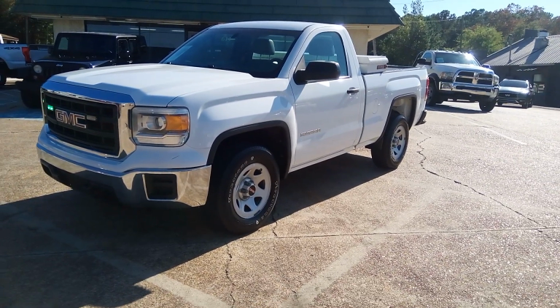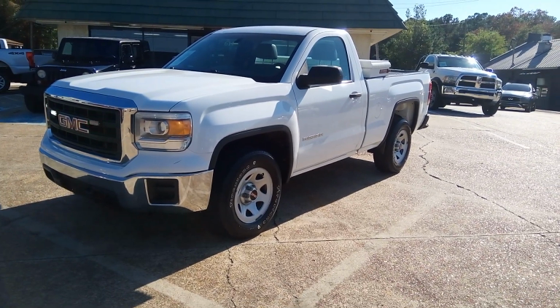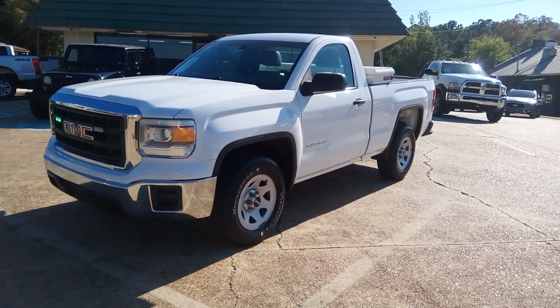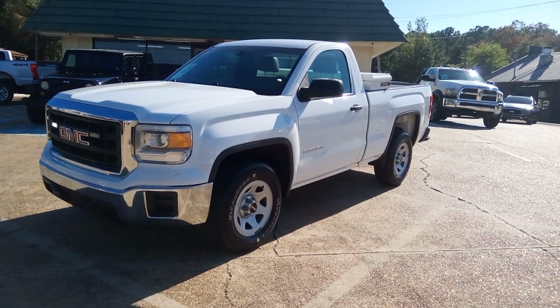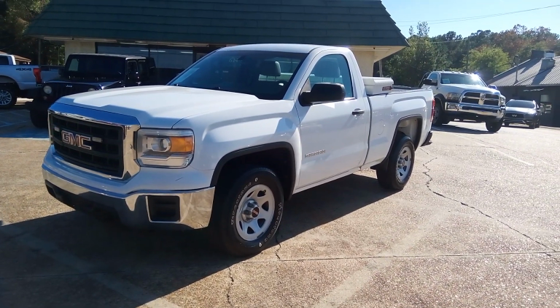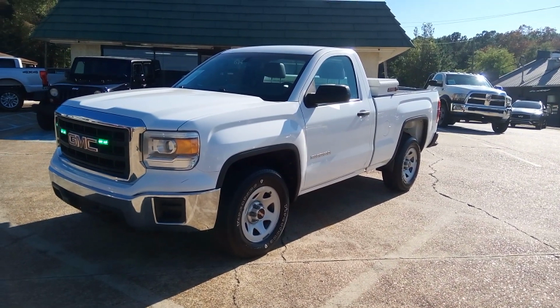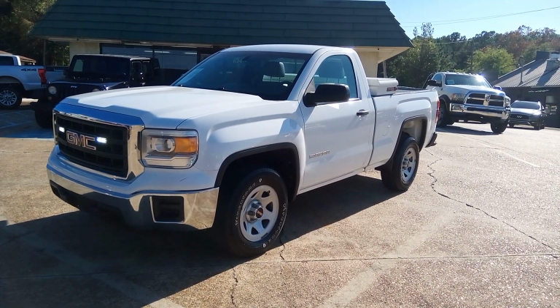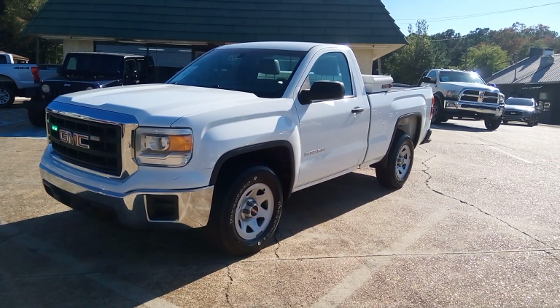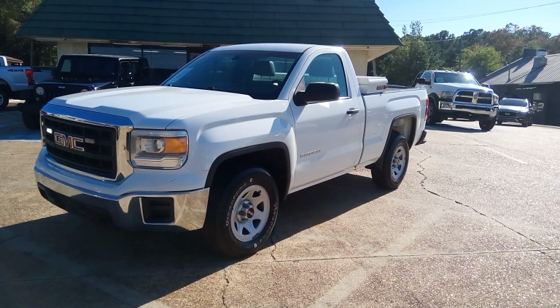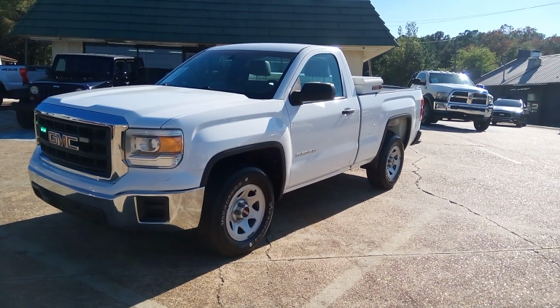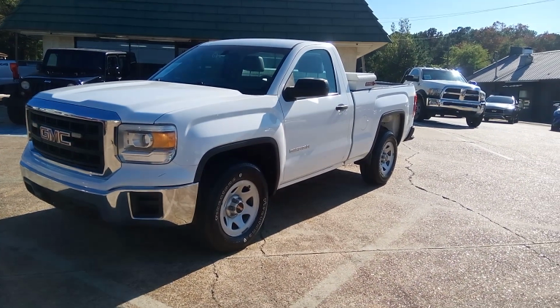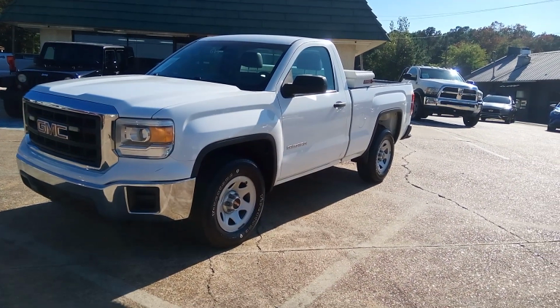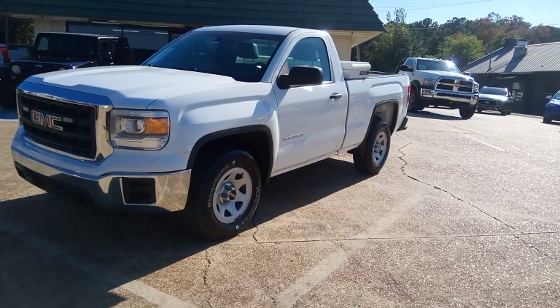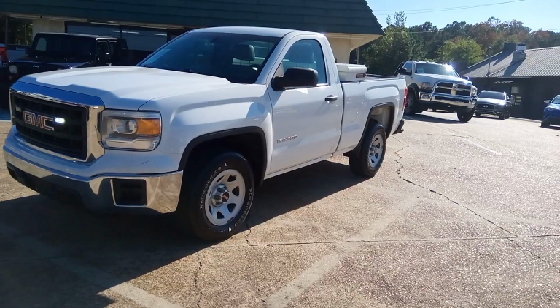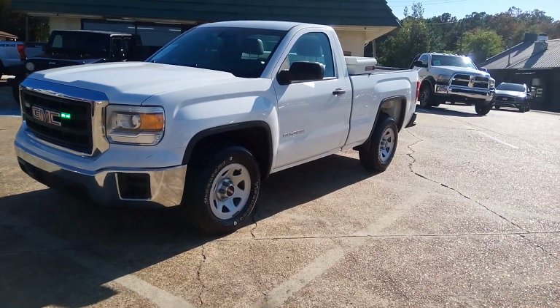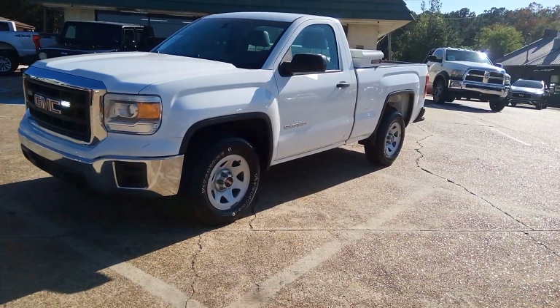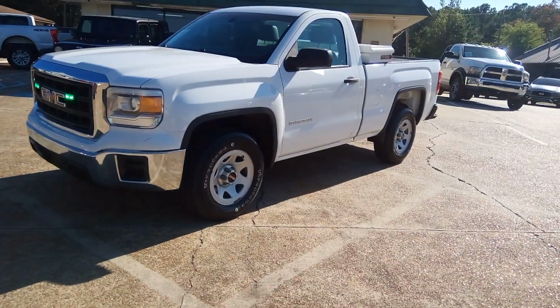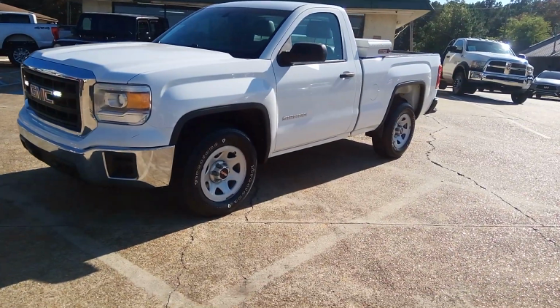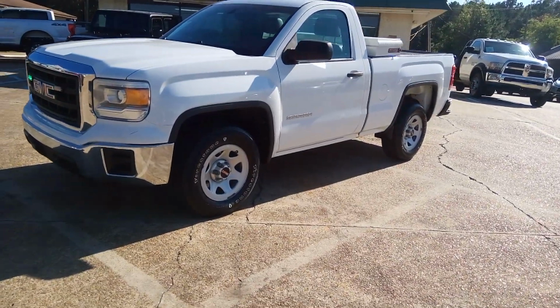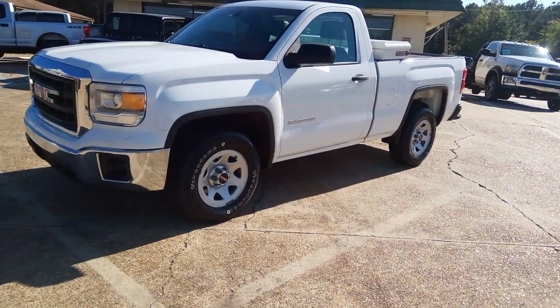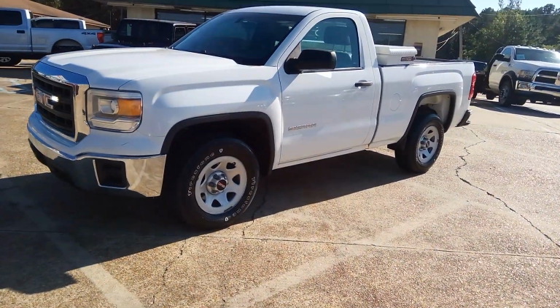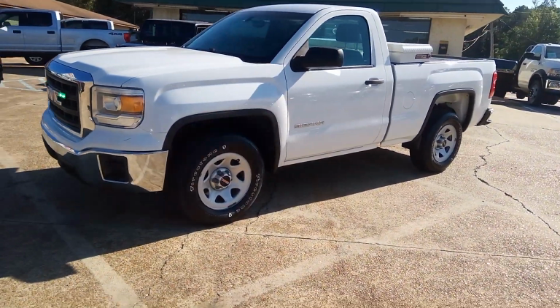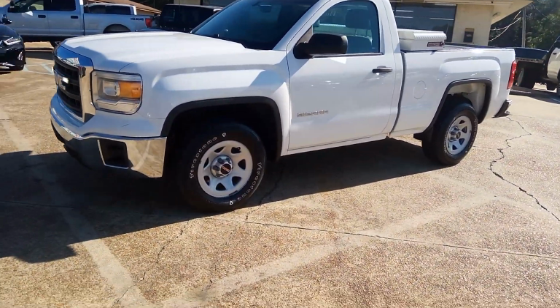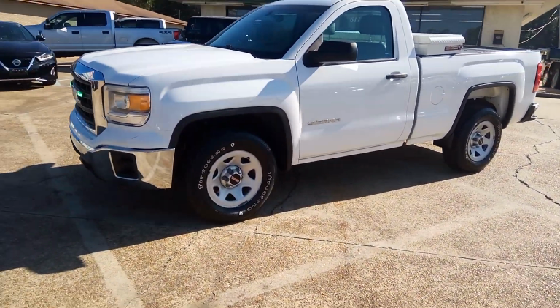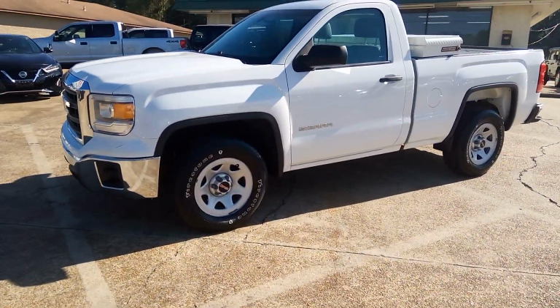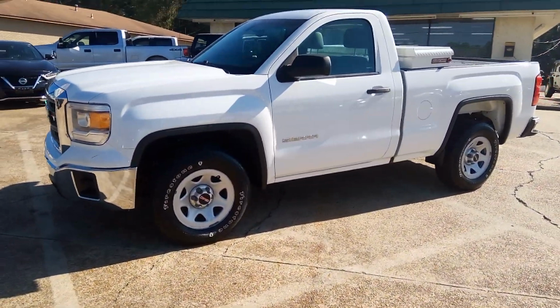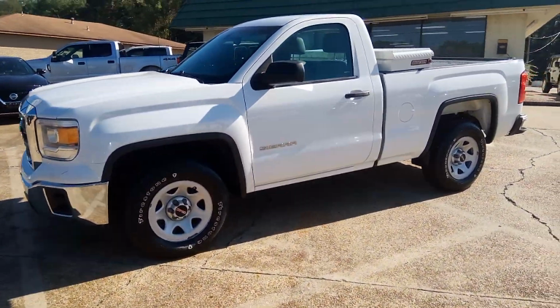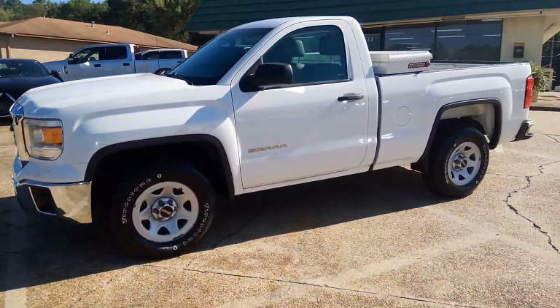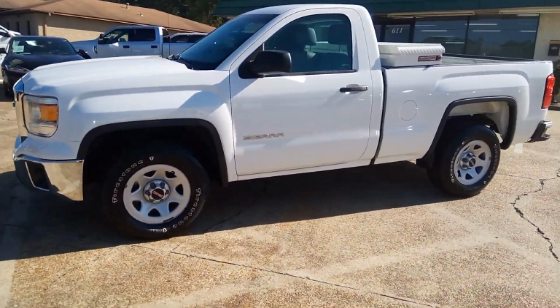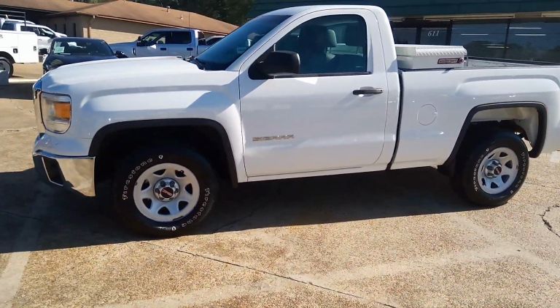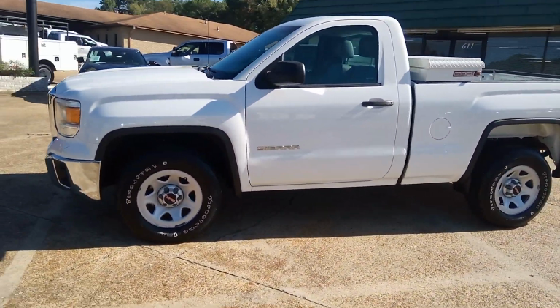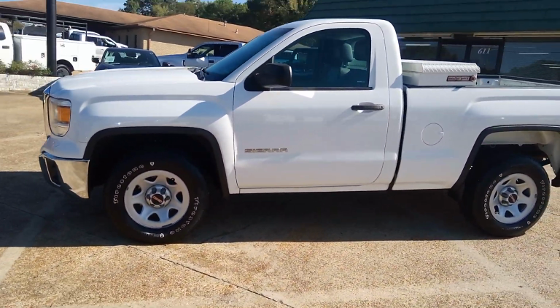And GMC stands for God's Motor Company — don't forget that. Clean little pickup truck. Let me do a quick walk around so you can see how nice and clean it is.